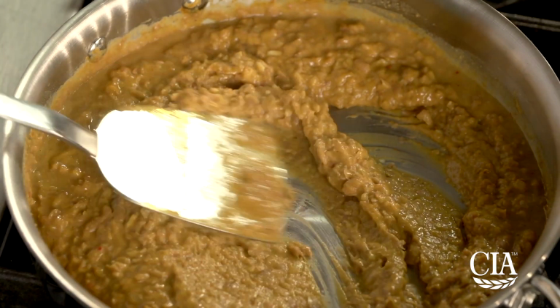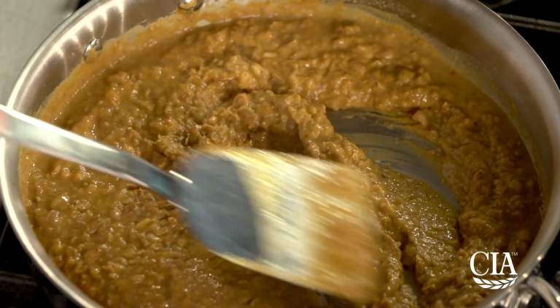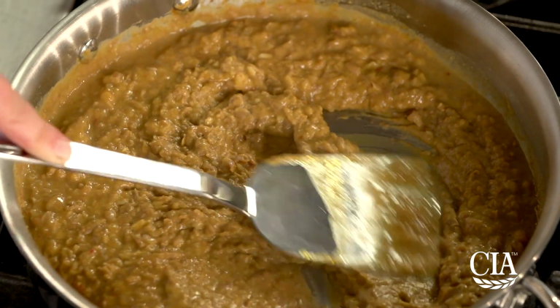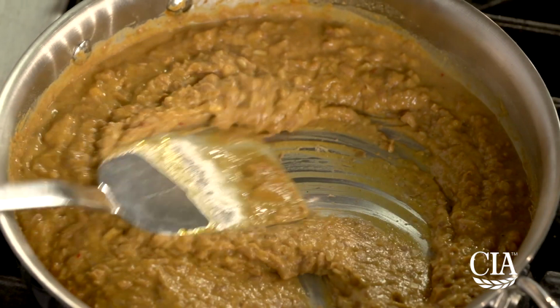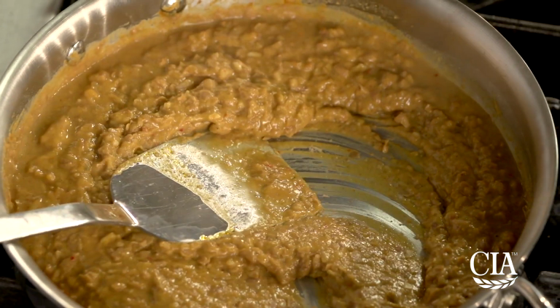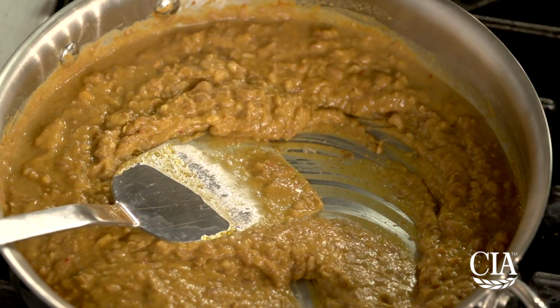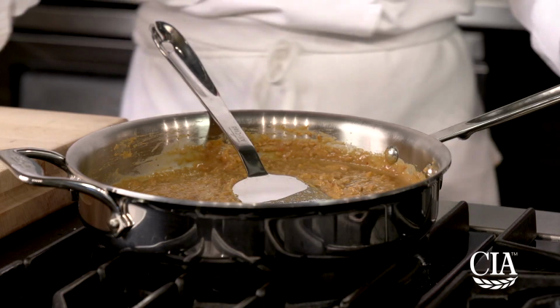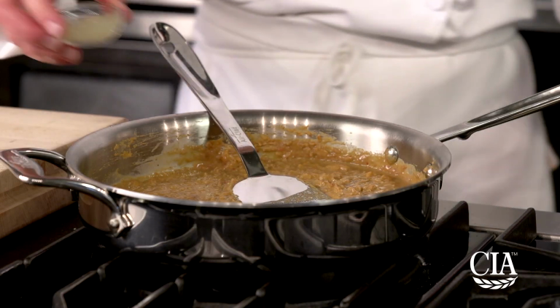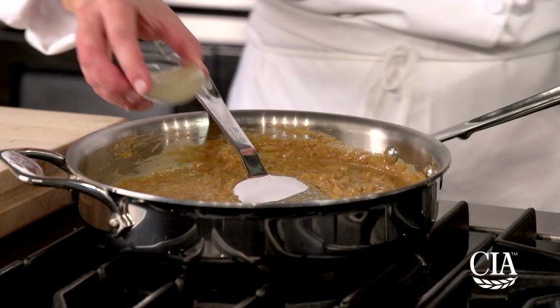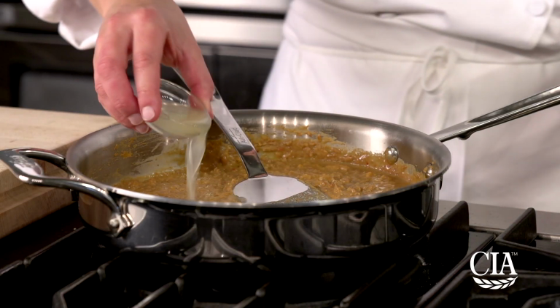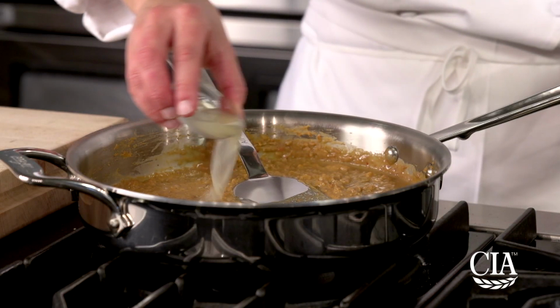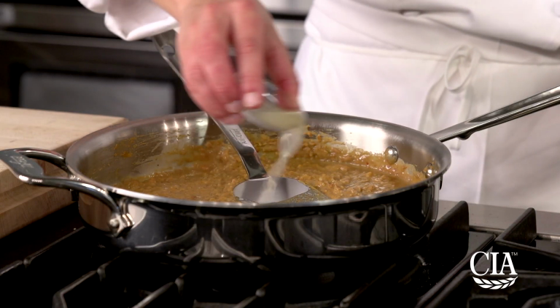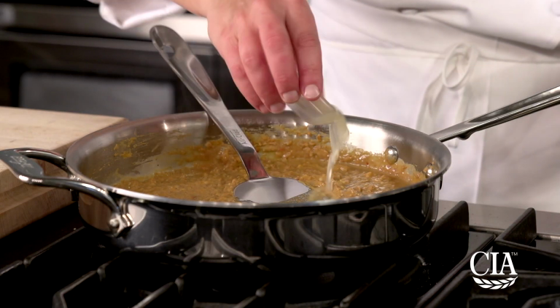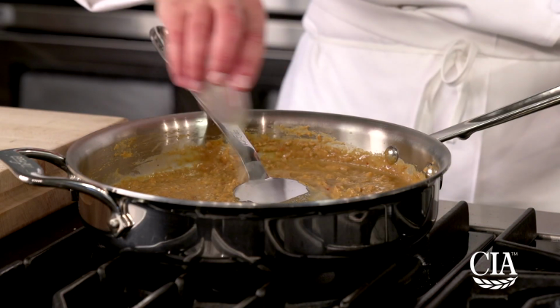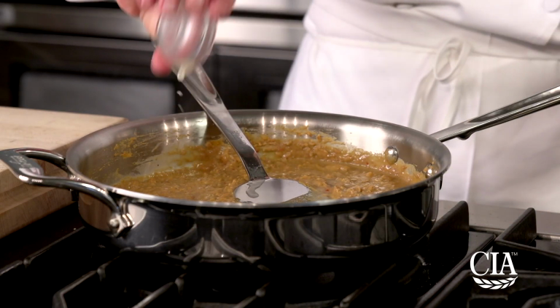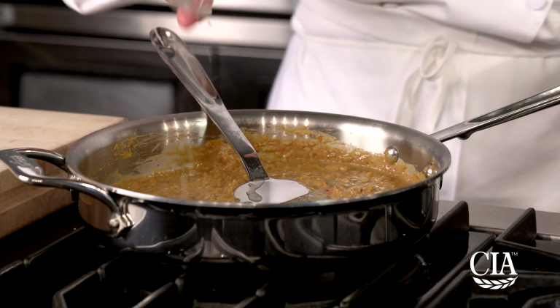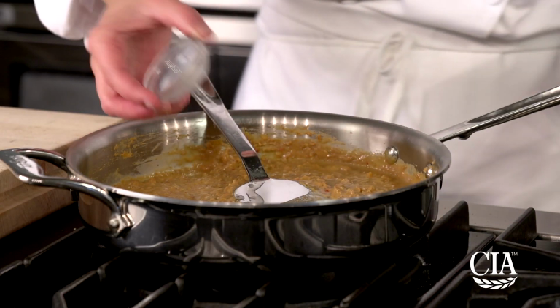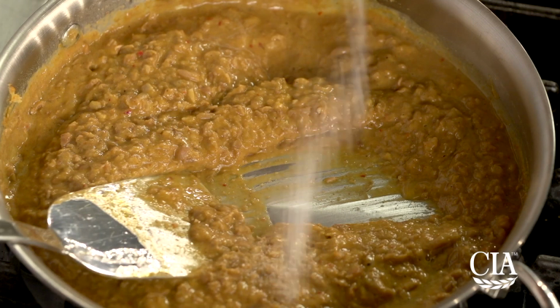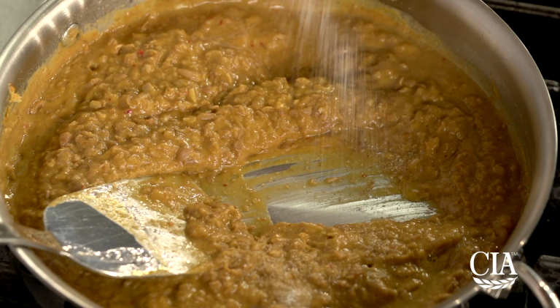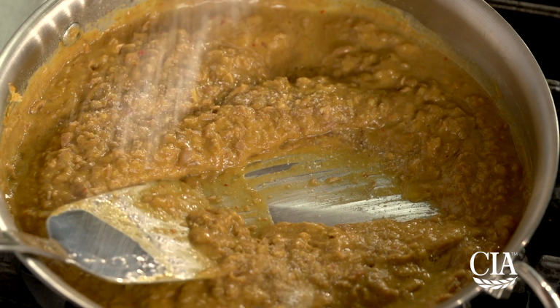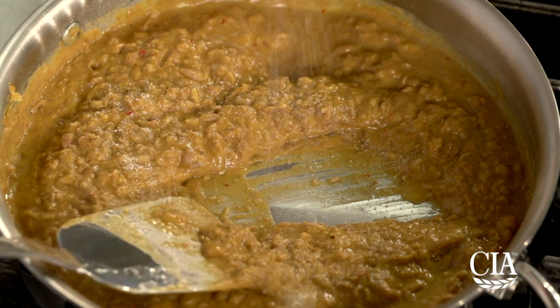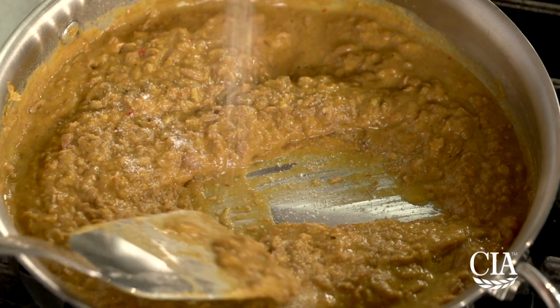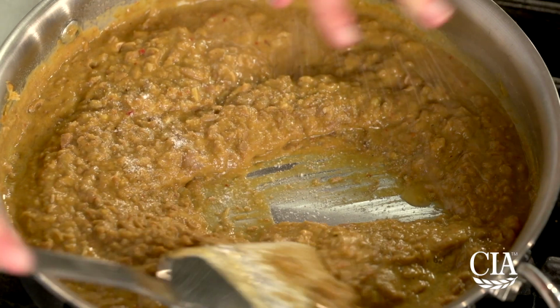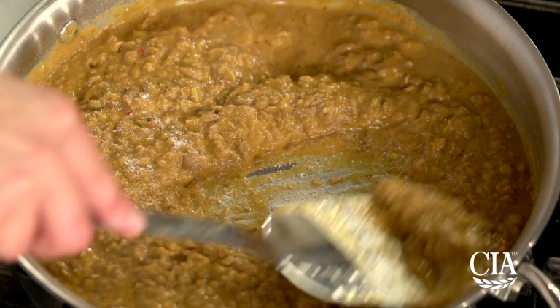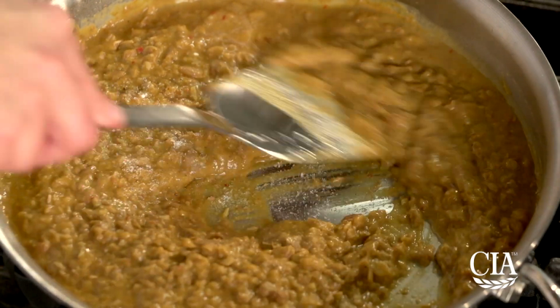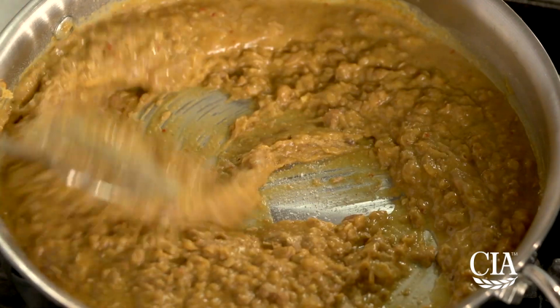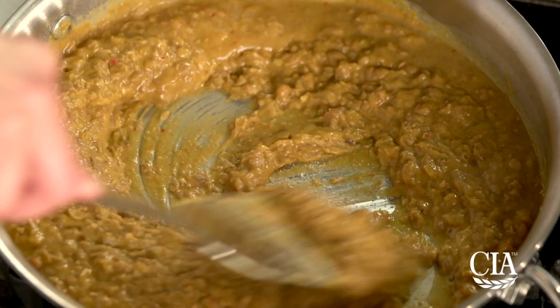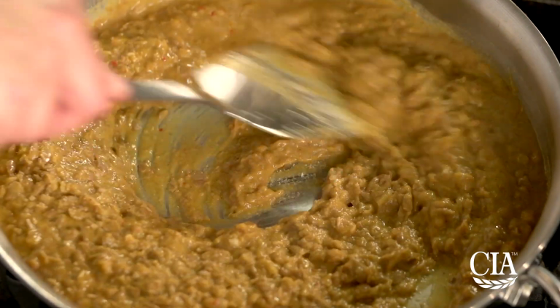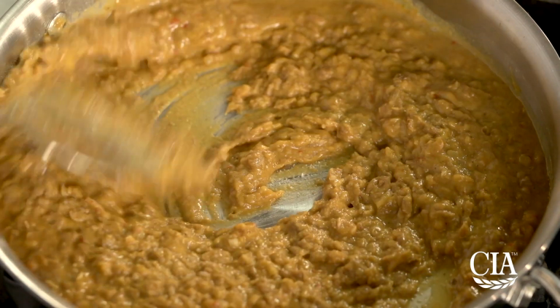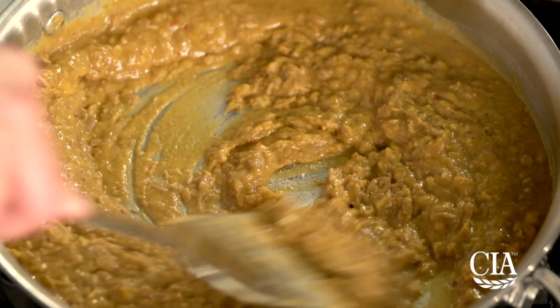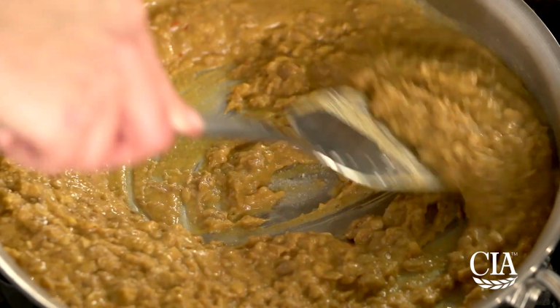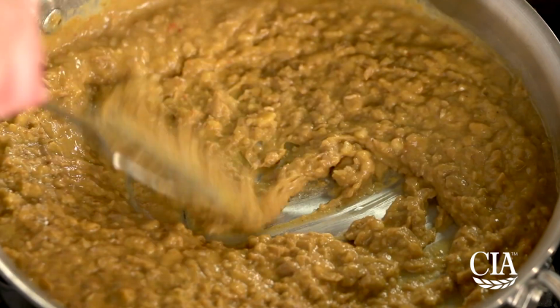Add more liquid as needed. Add the lime juice and salt to taste. Set this aside and keep it warm.